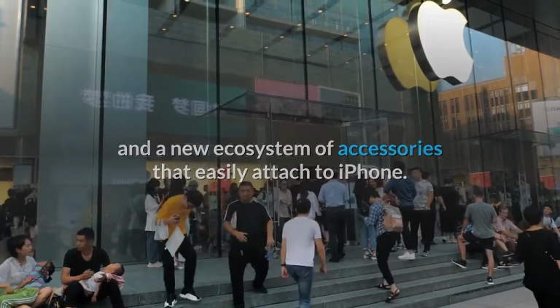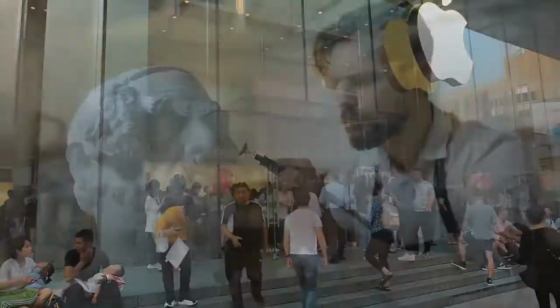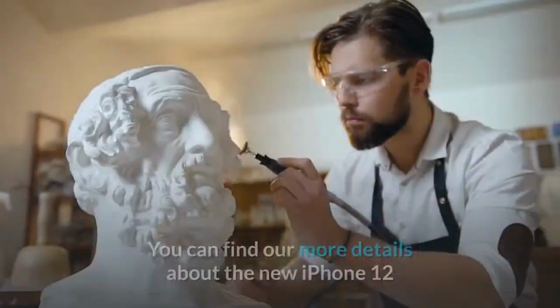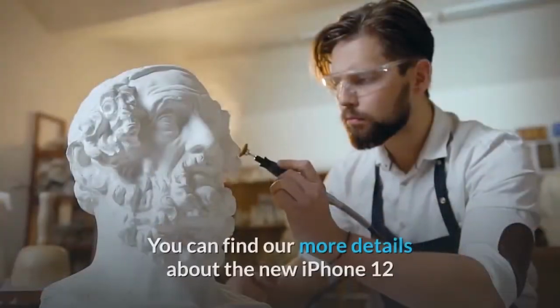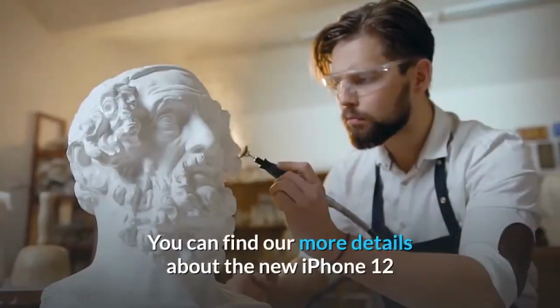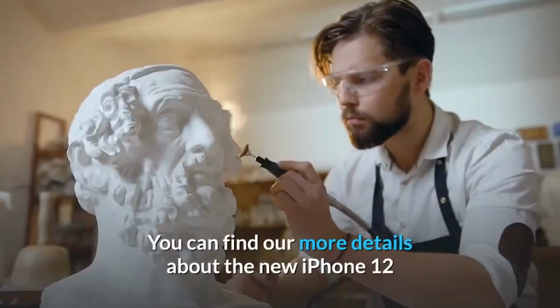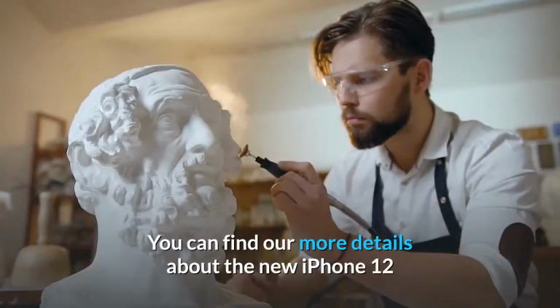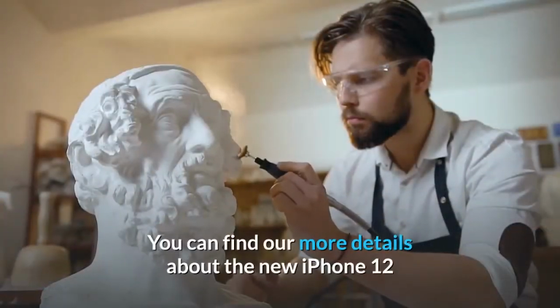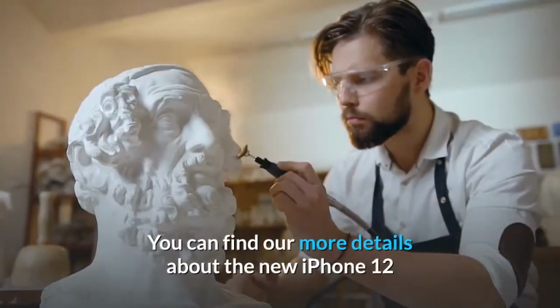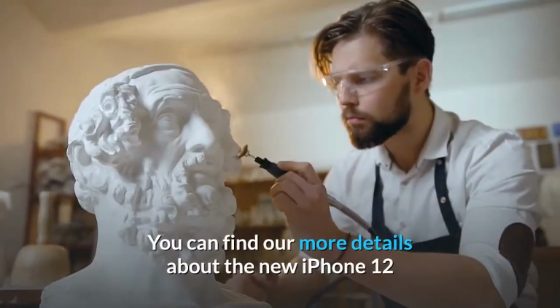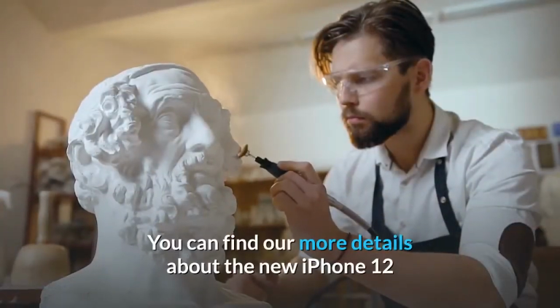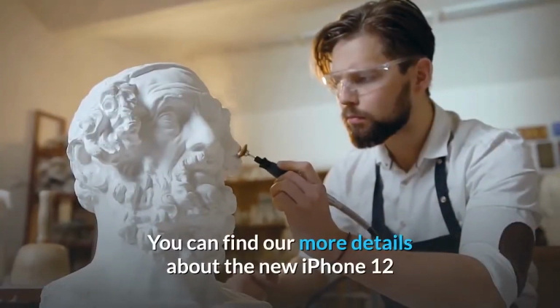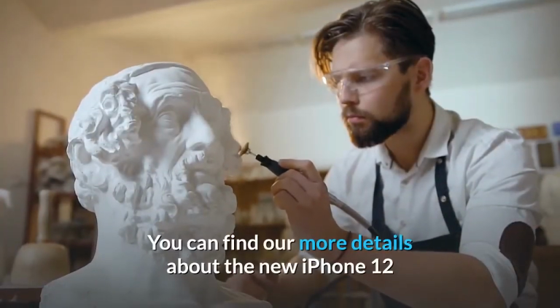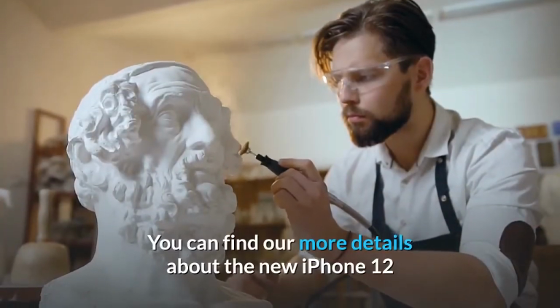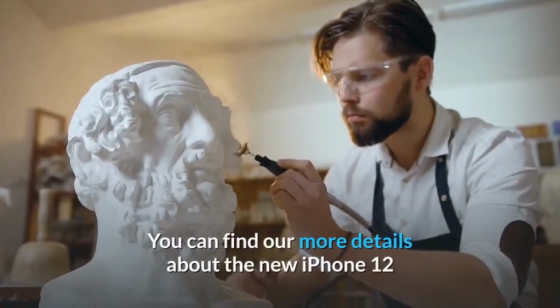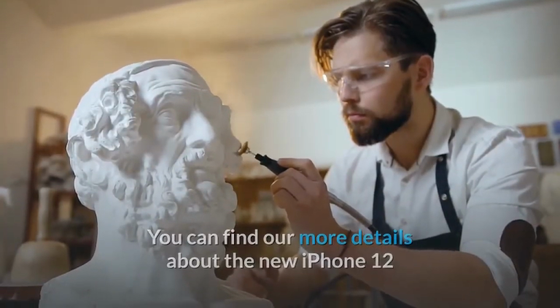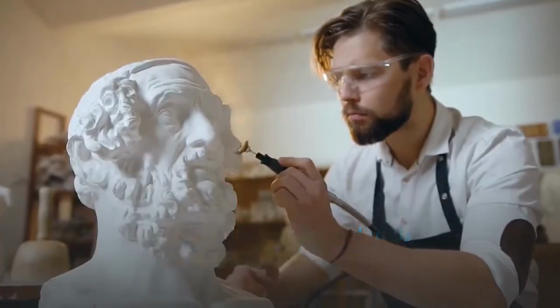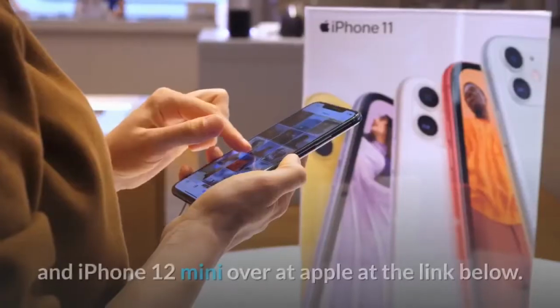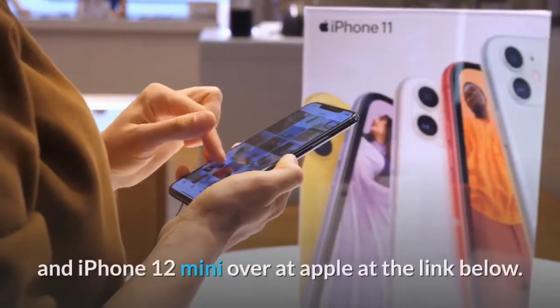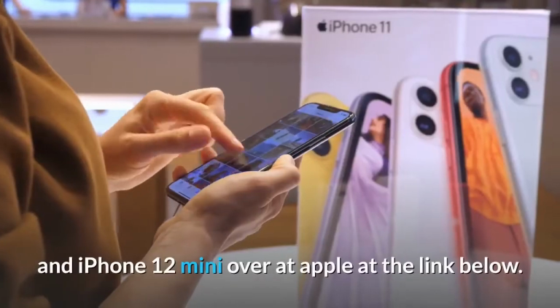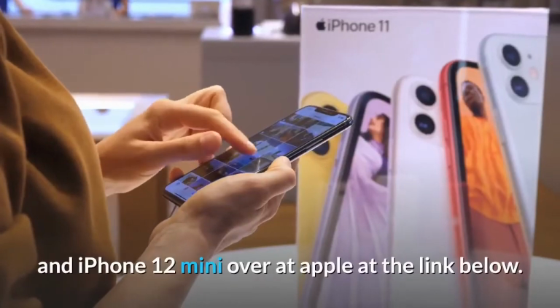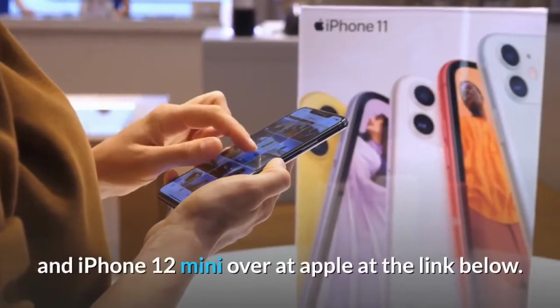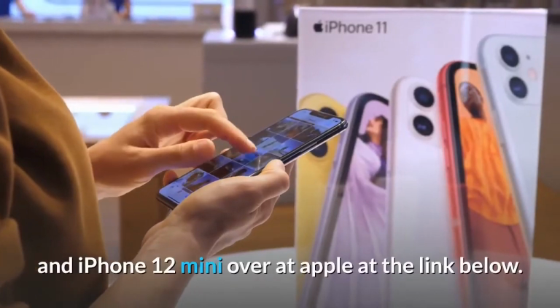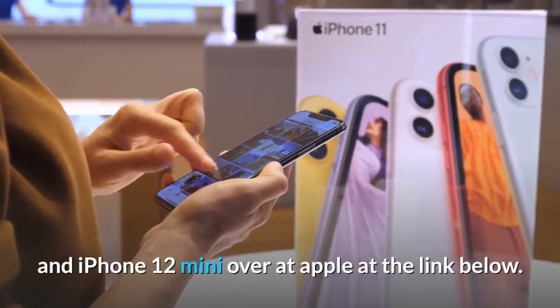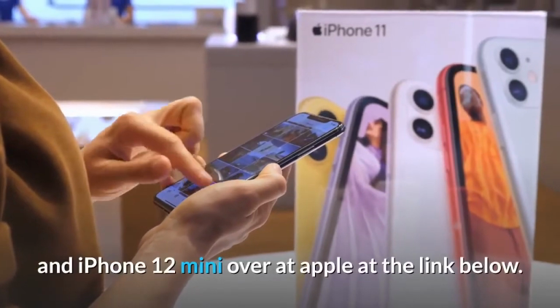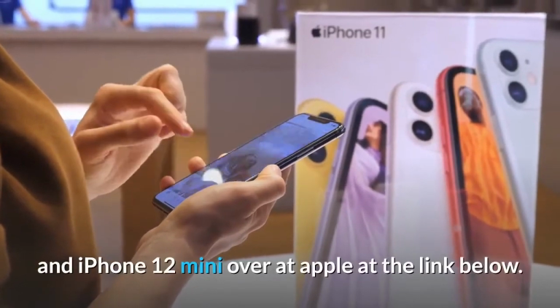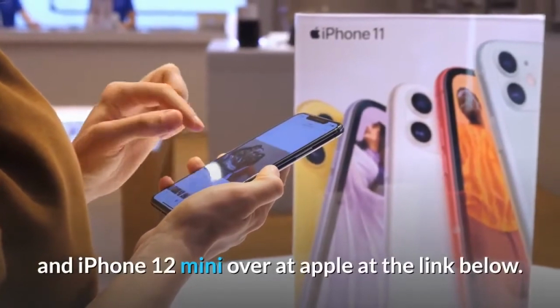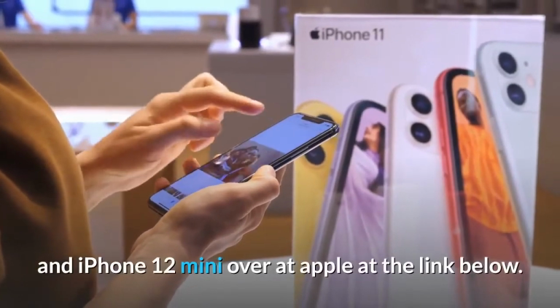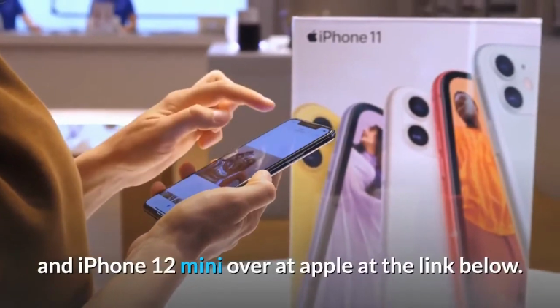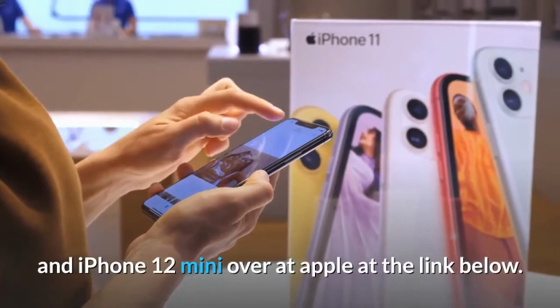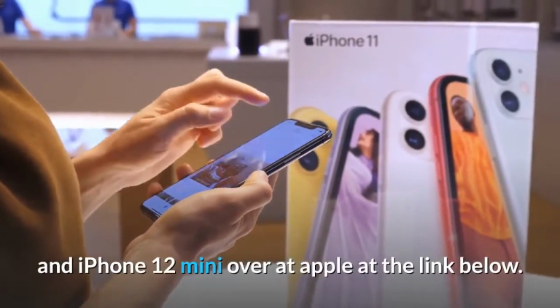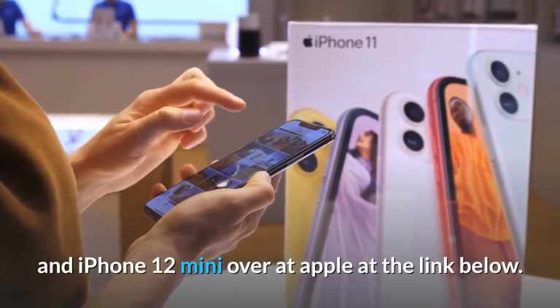You can find more details about the new iPhone 12 and iPhone 12 mini over at Apple at the link below.